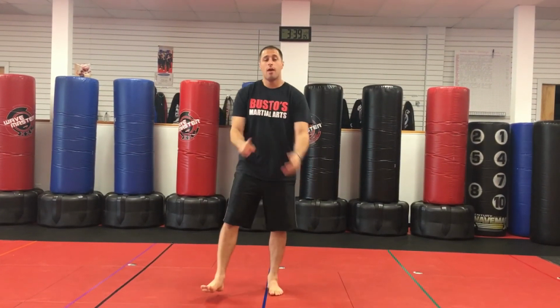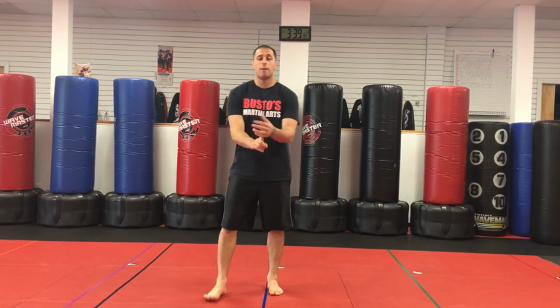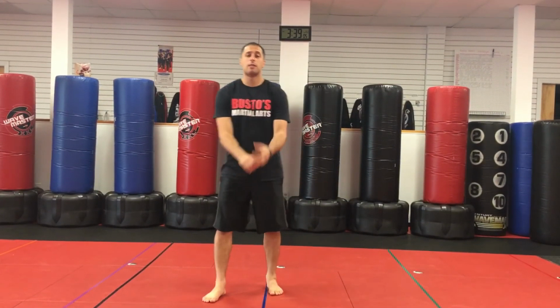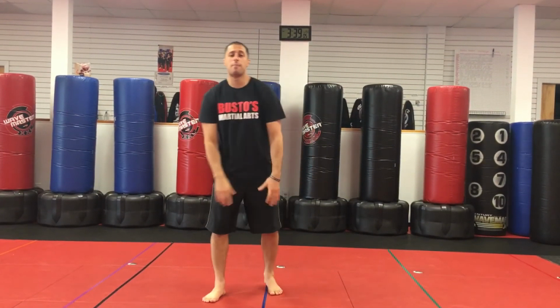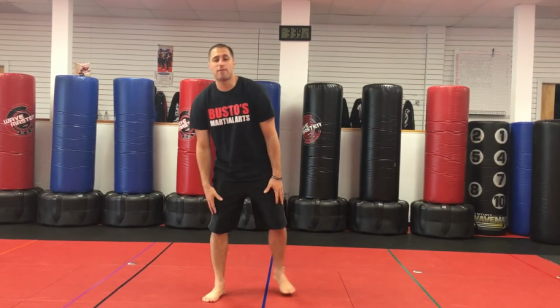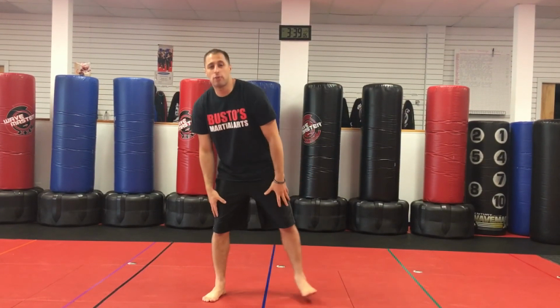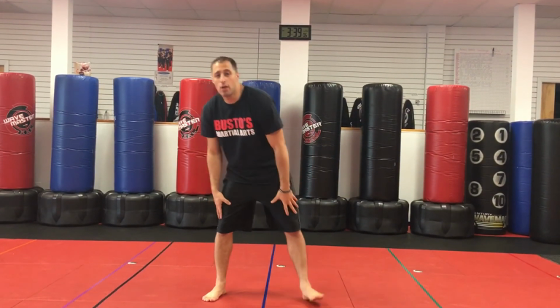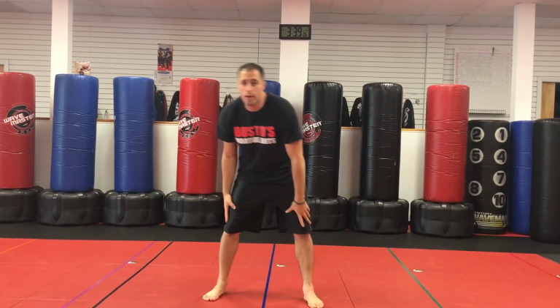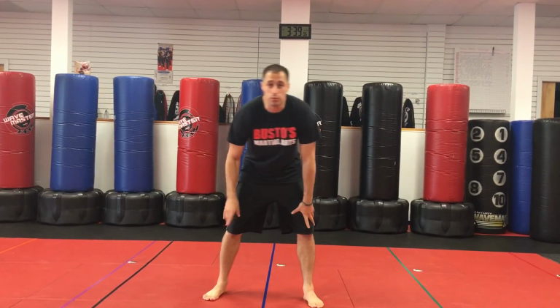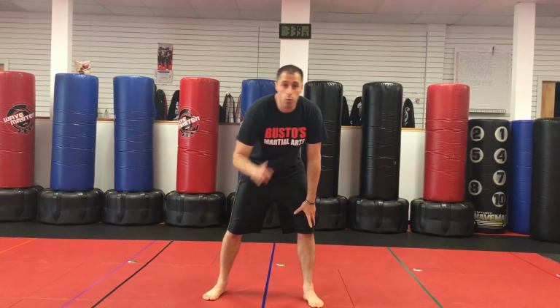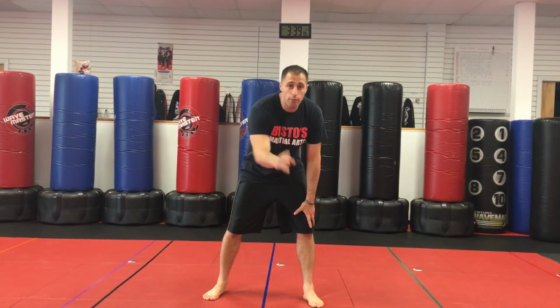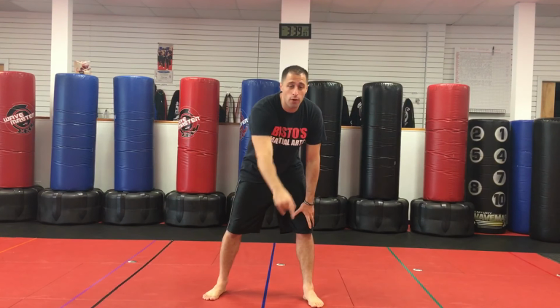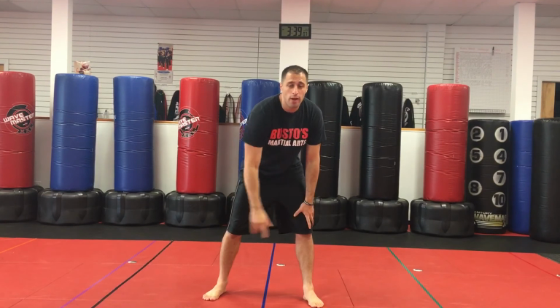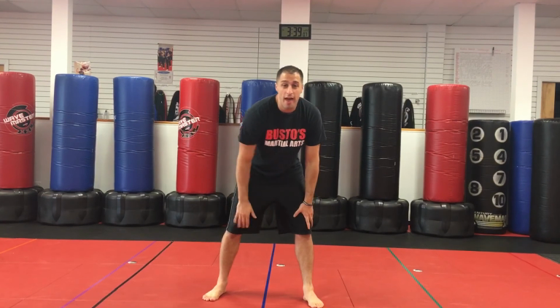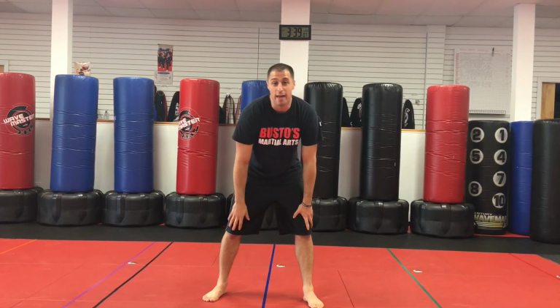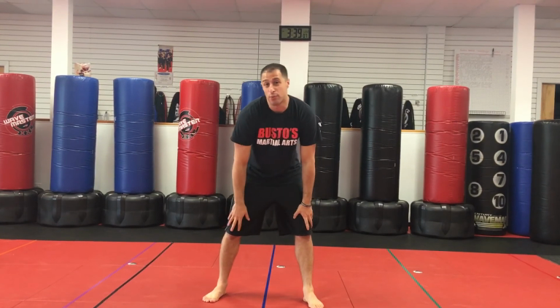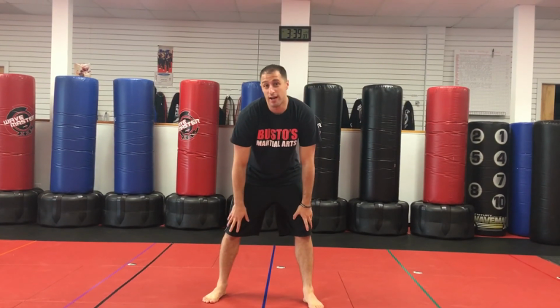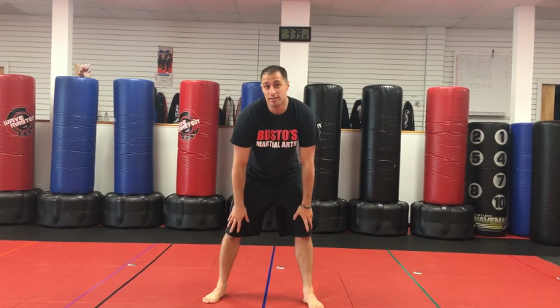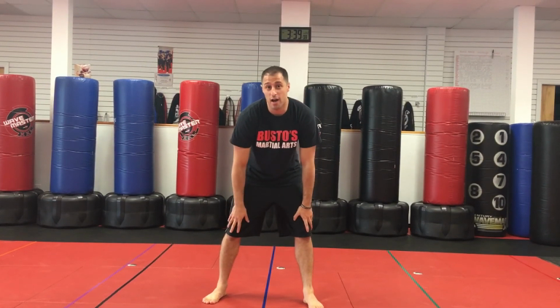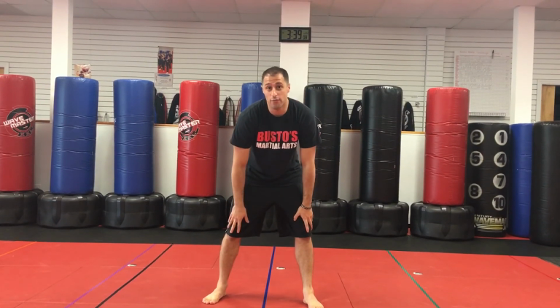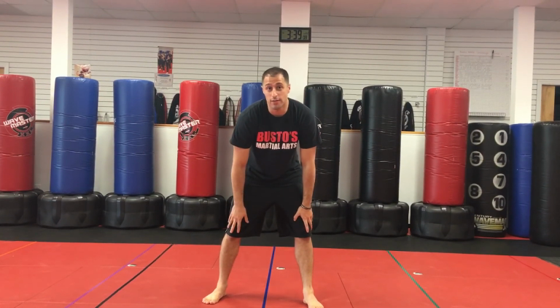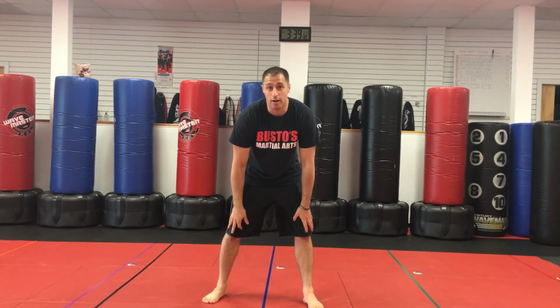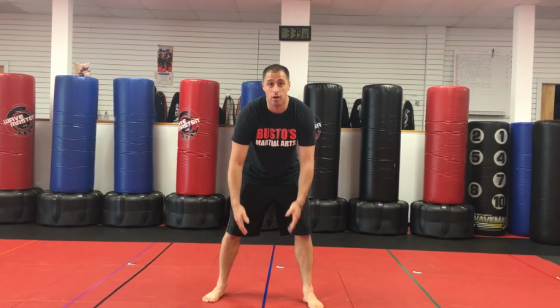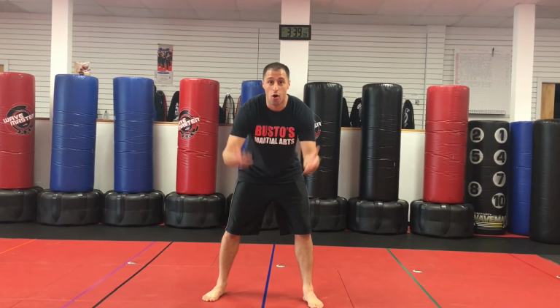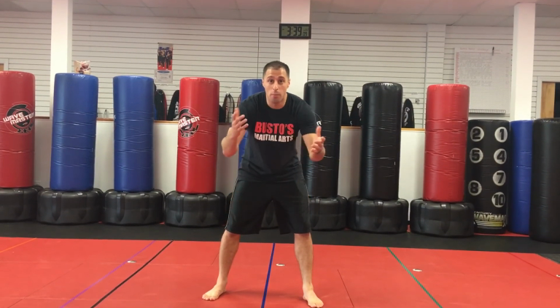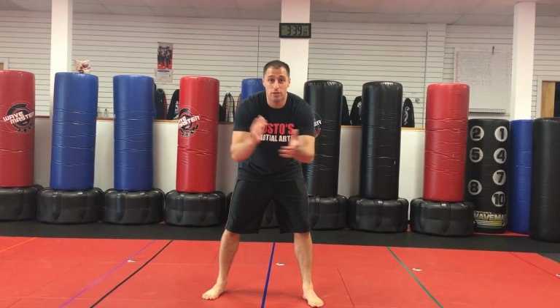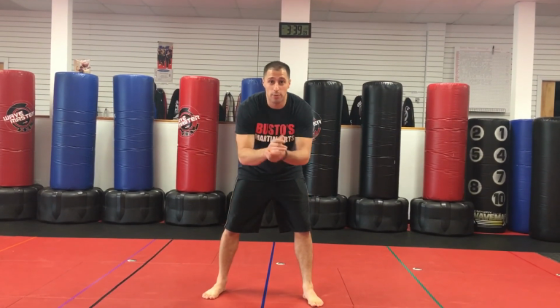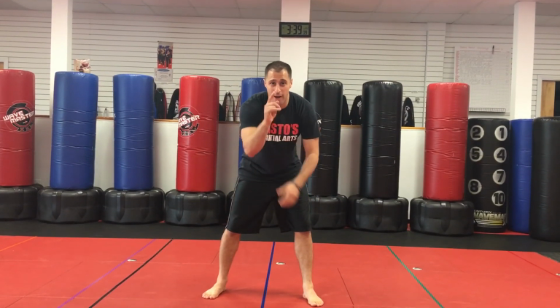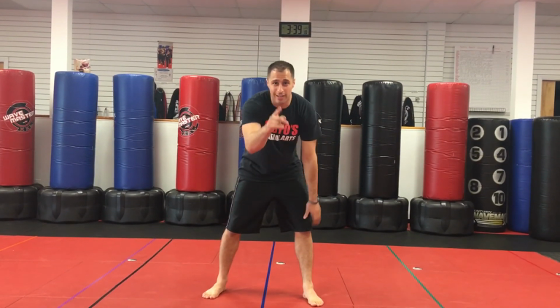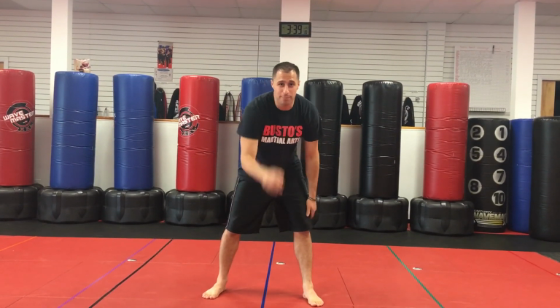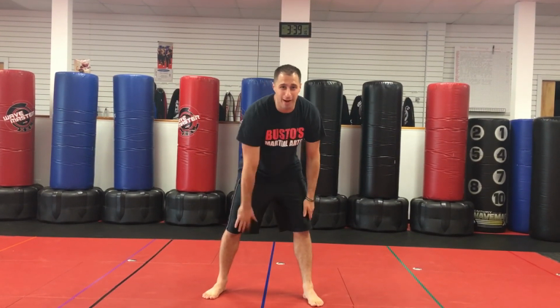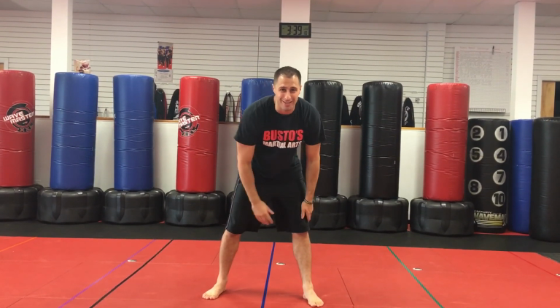I'm Sensei Matt Federico — that was Waterfall and Prance the Tiger. Almost done with Brown belt, keep watching.